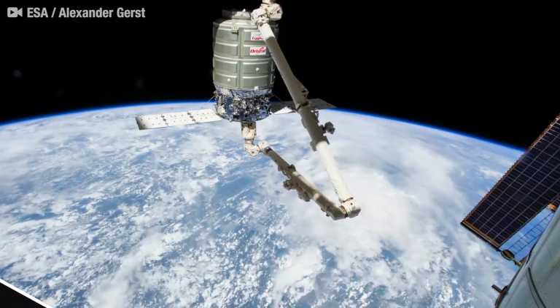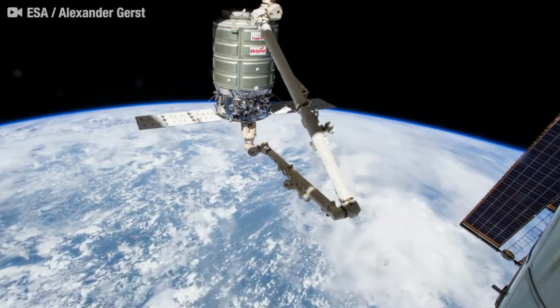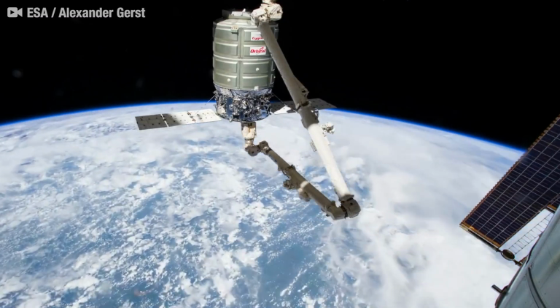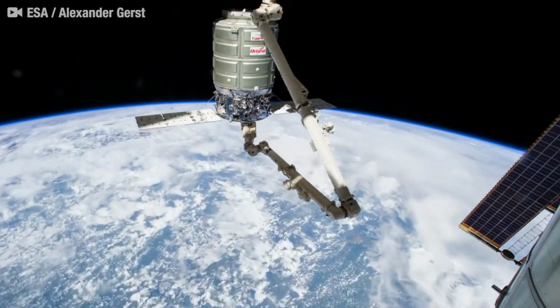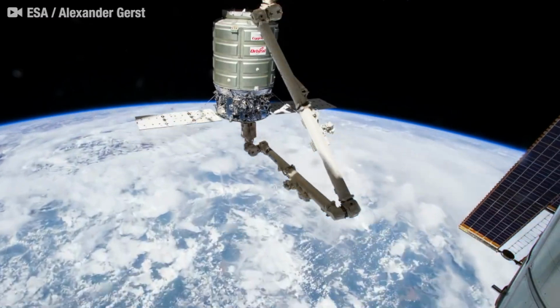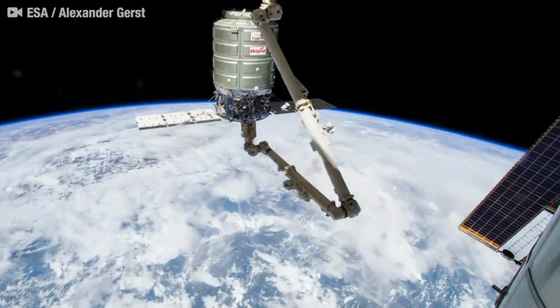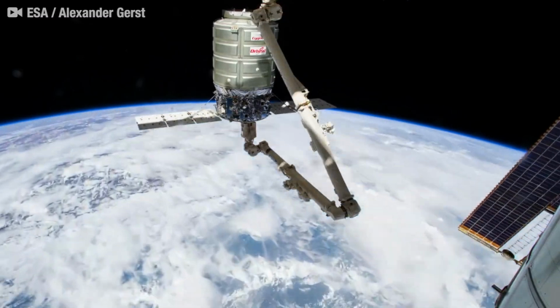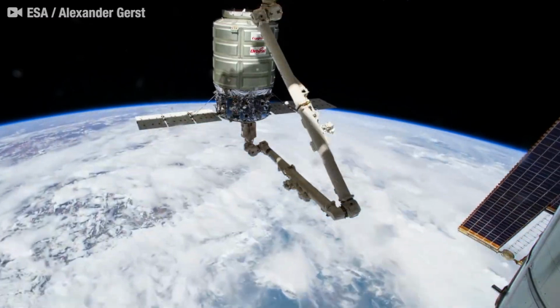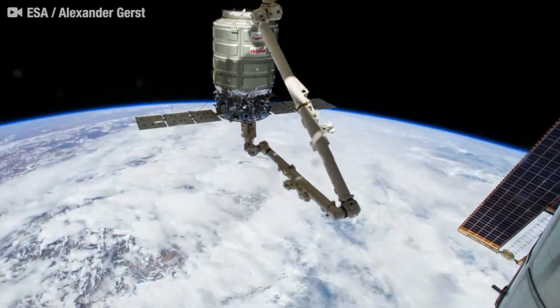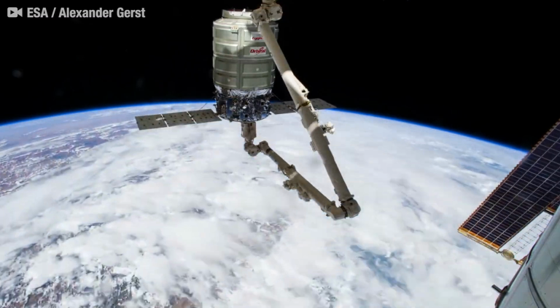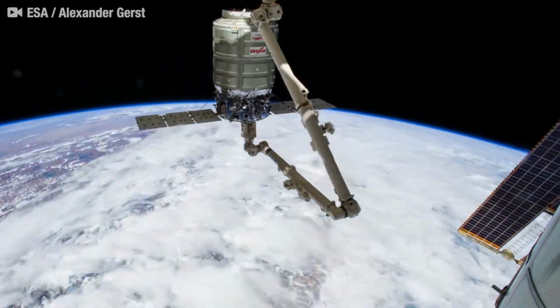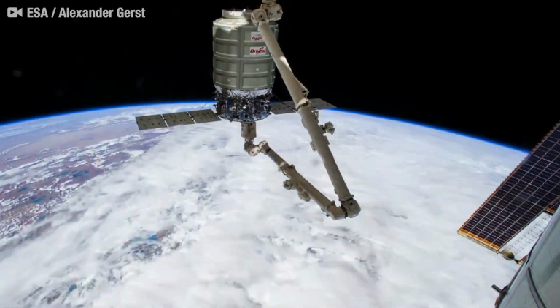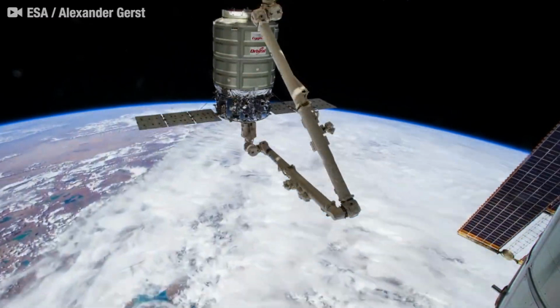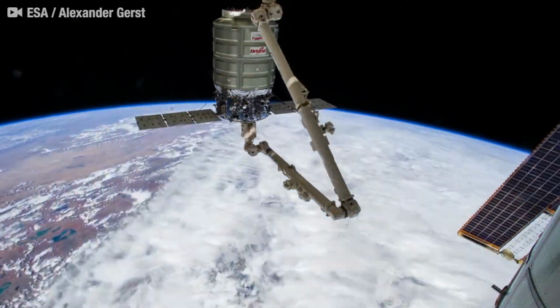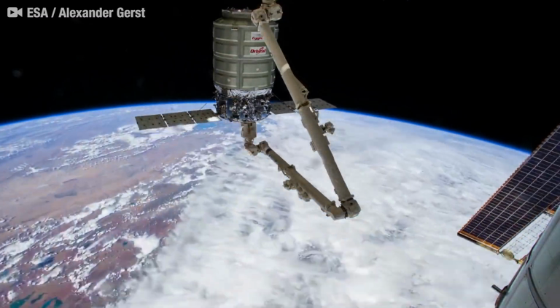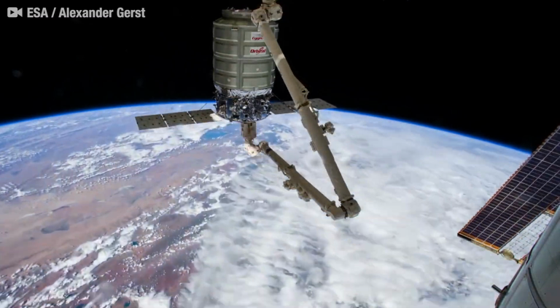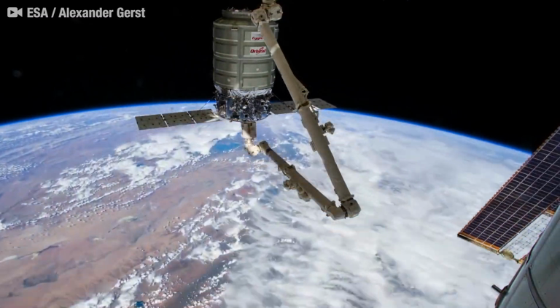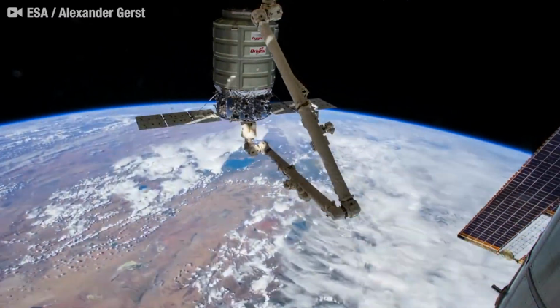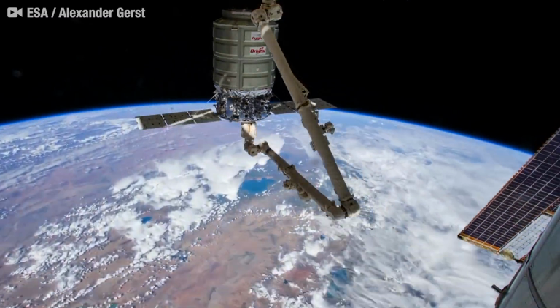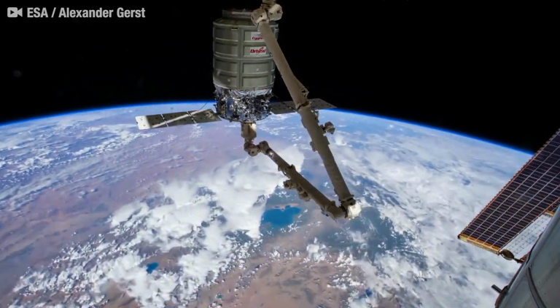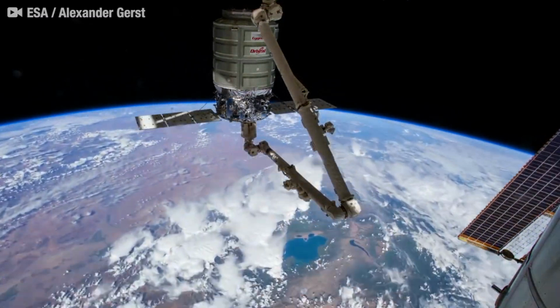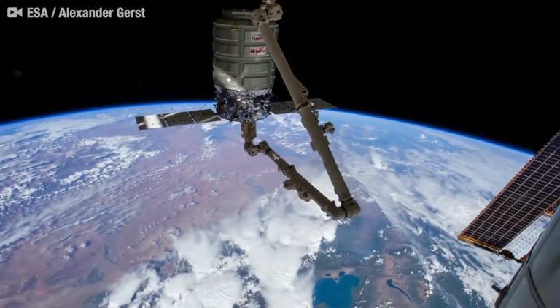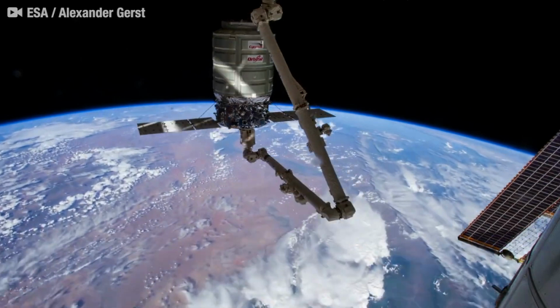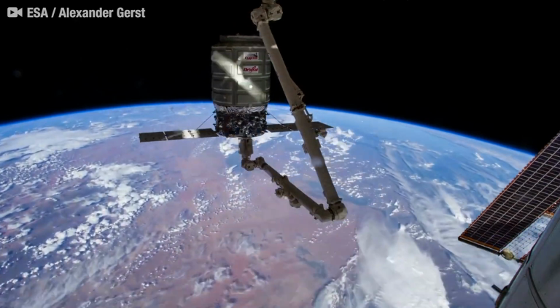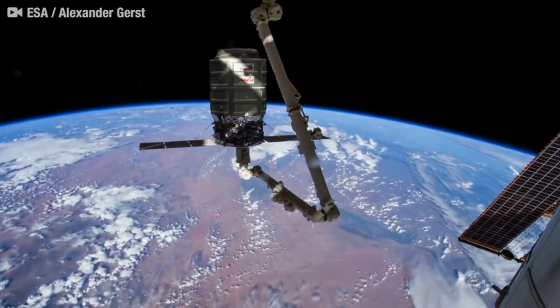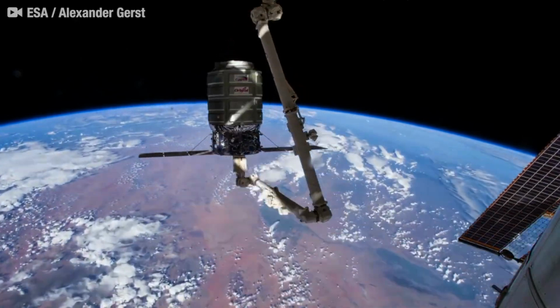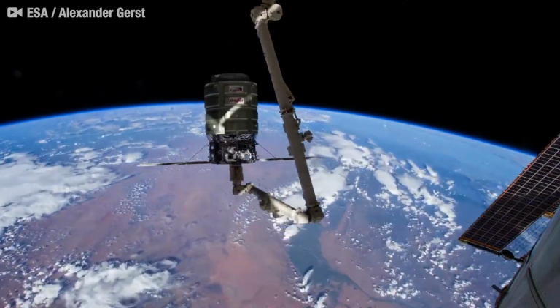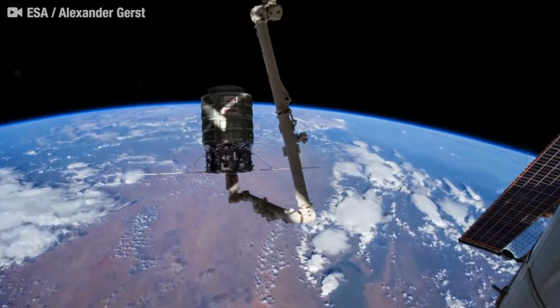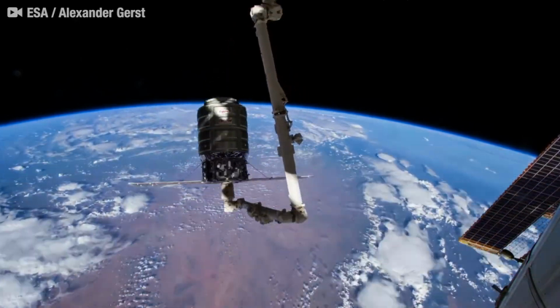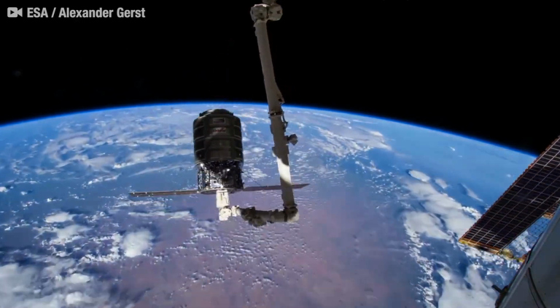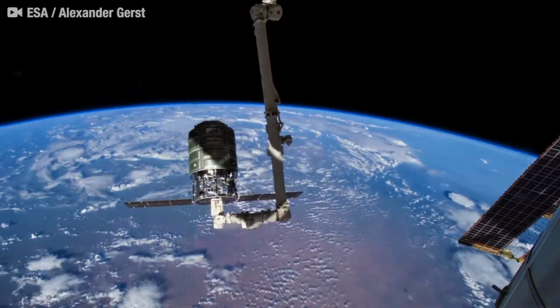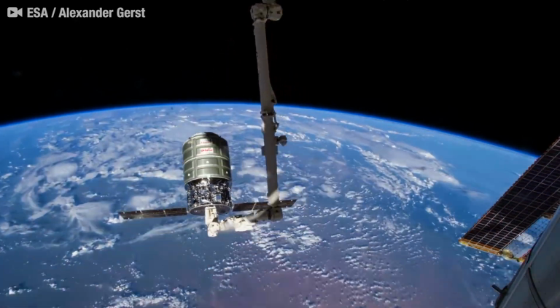Watch a Cygnus resupply spacecraft undock from the International Space Station in this beautiful time lapse.